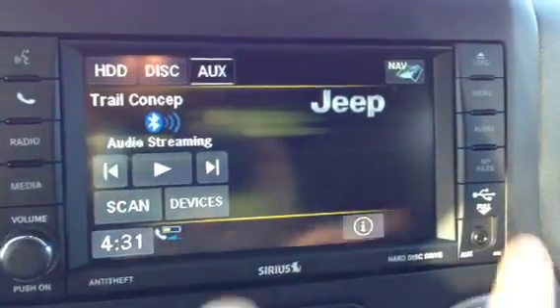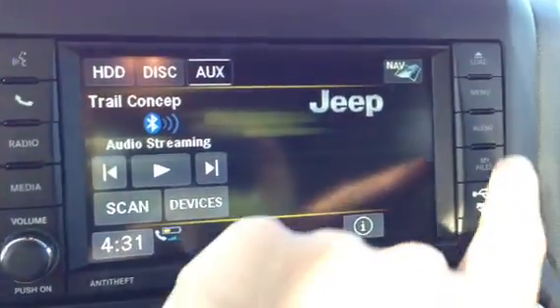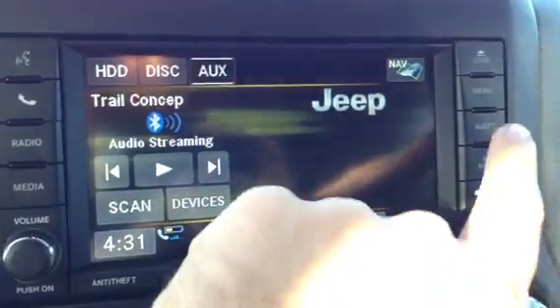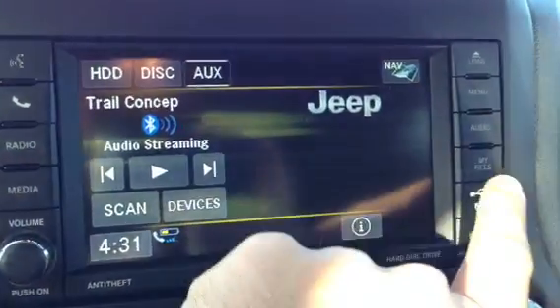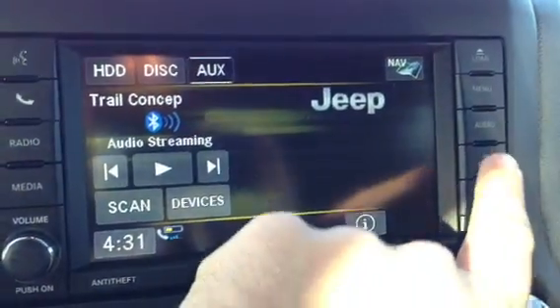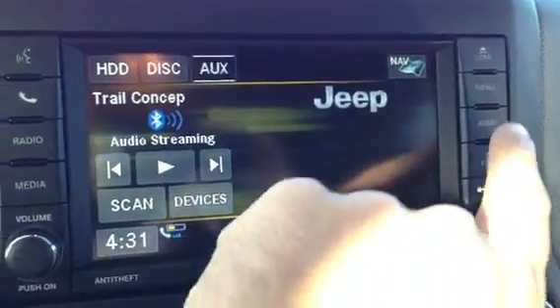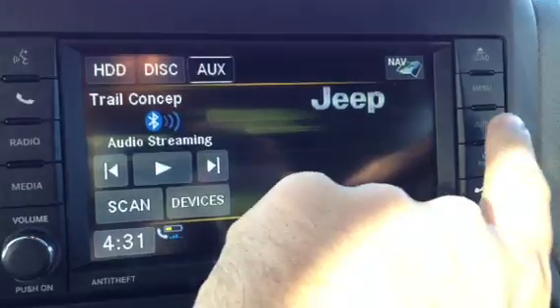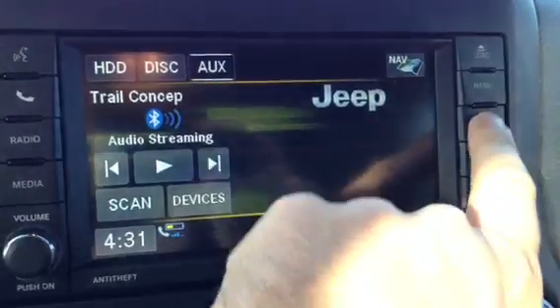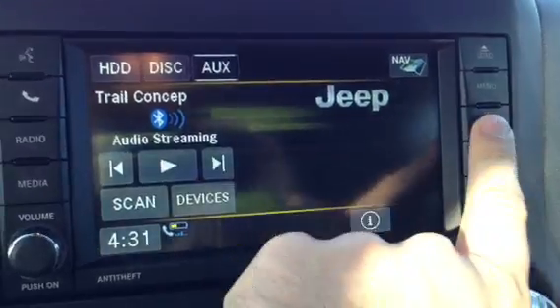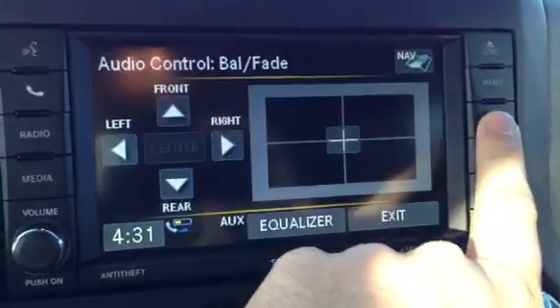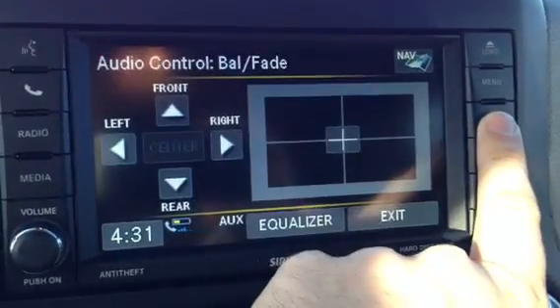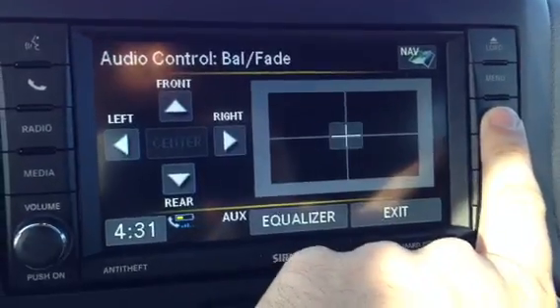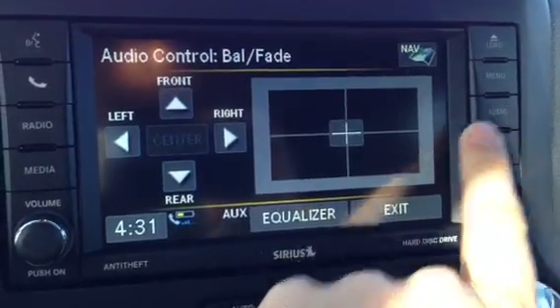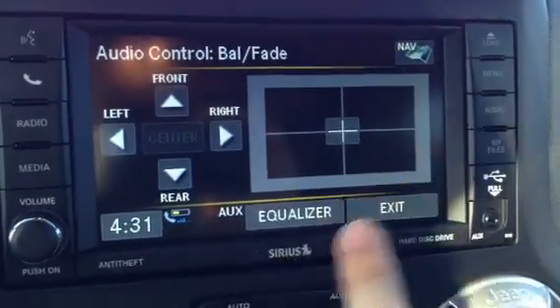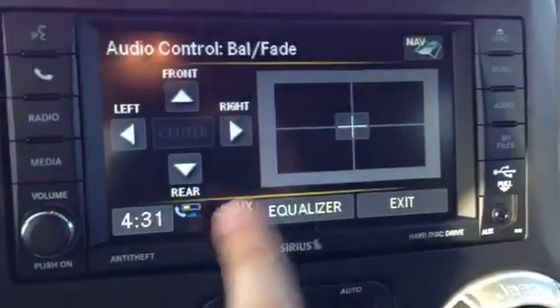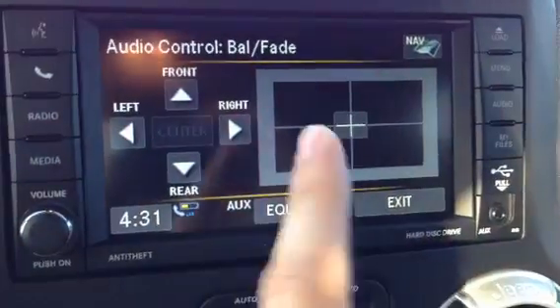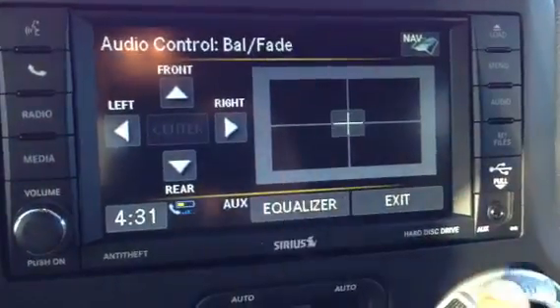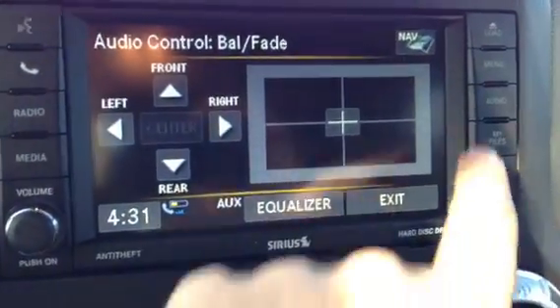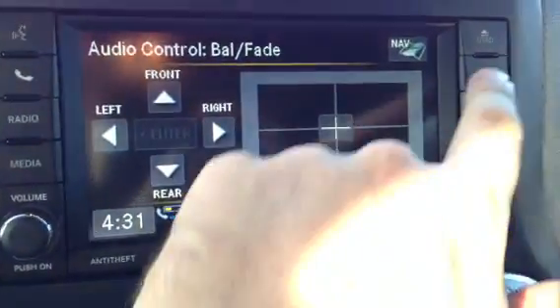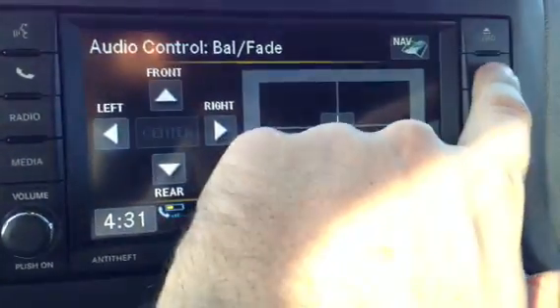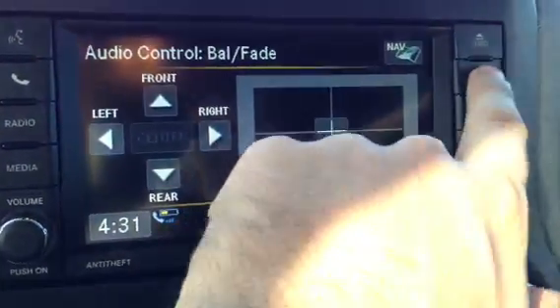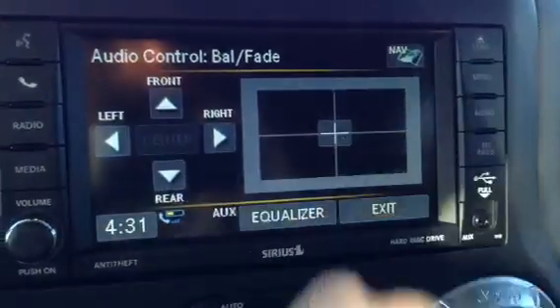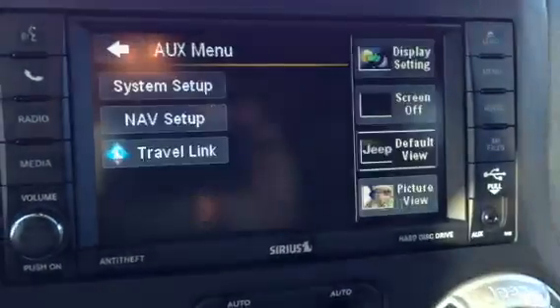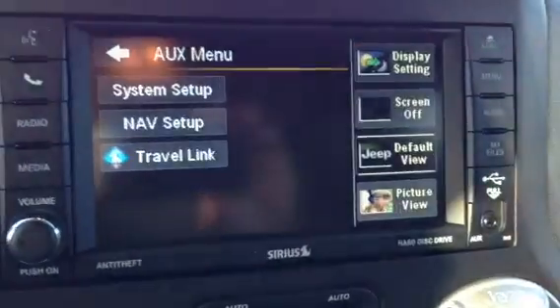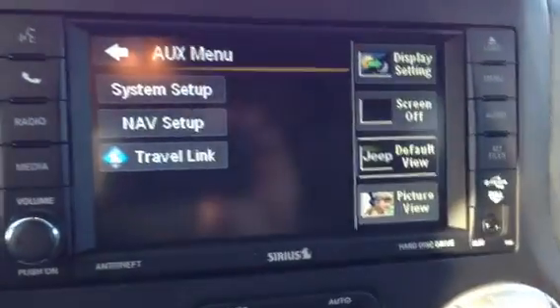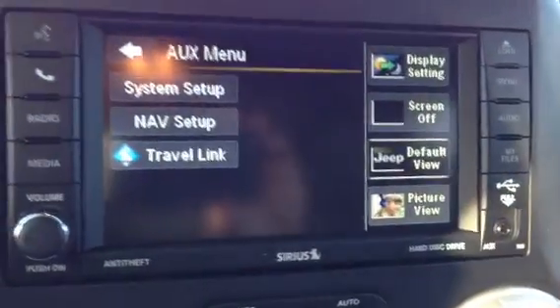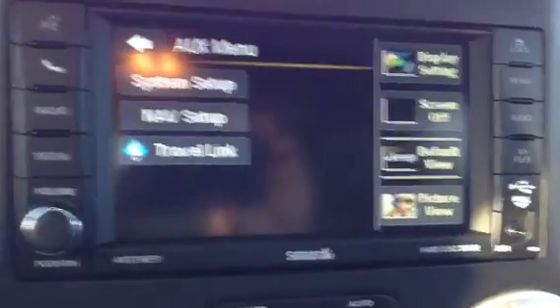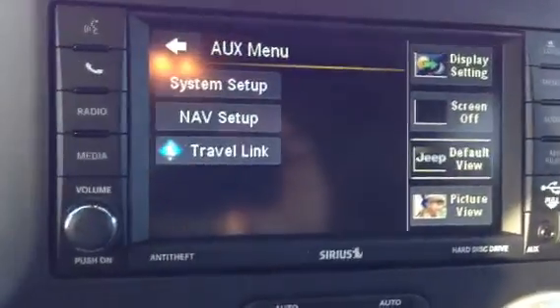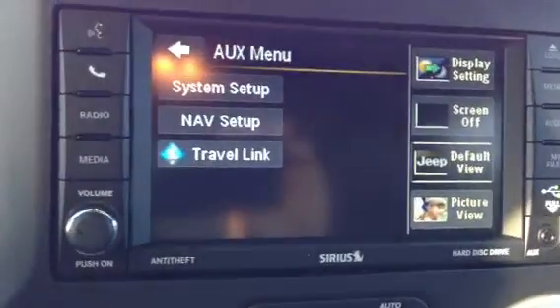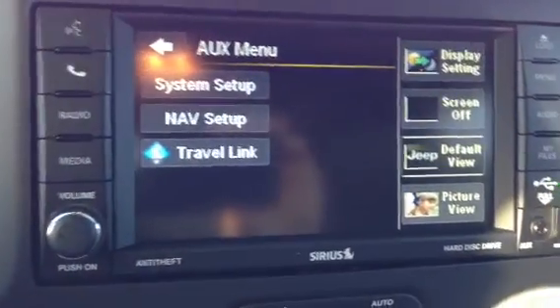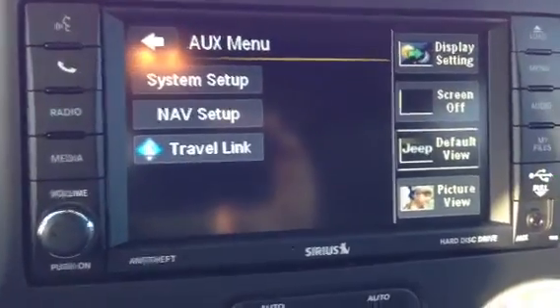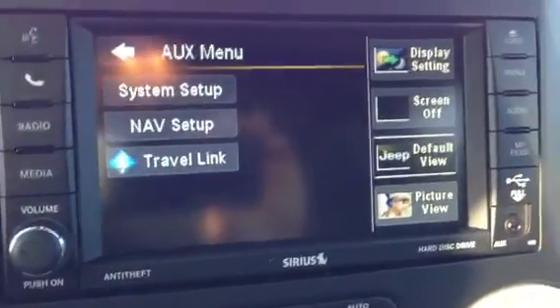Some neat features: audio is very simple — equalizer, etc. Under the menu, Travelink is pretty cool.